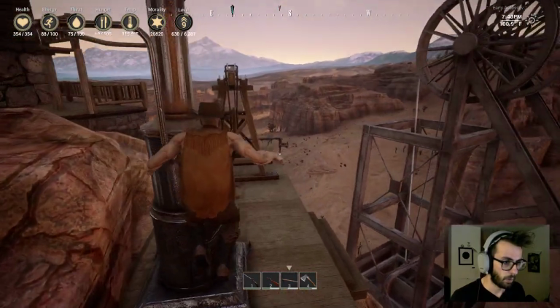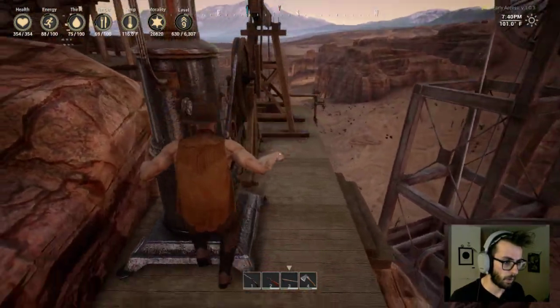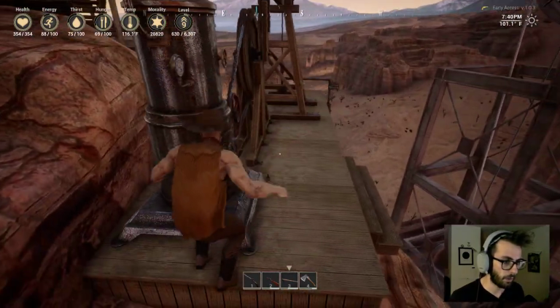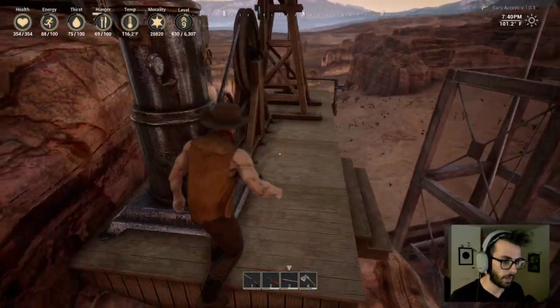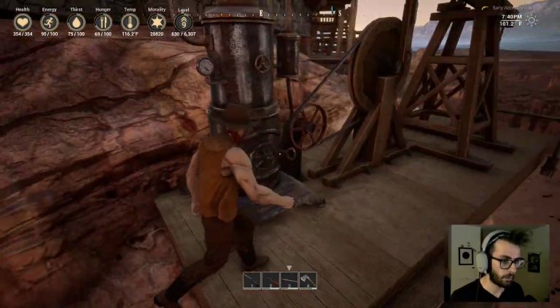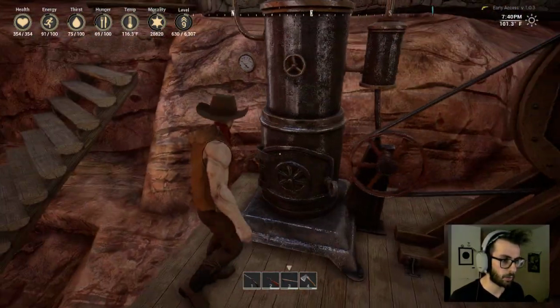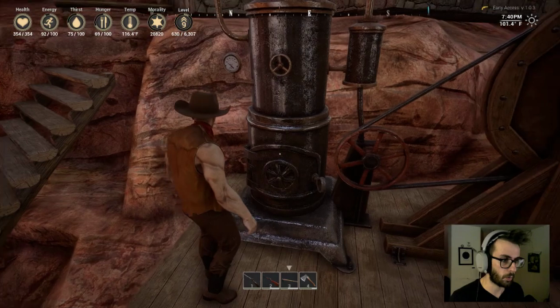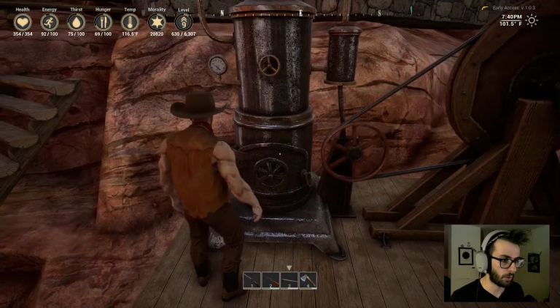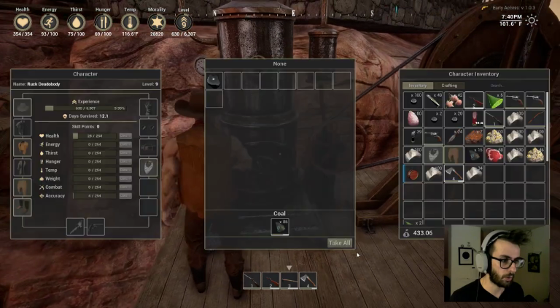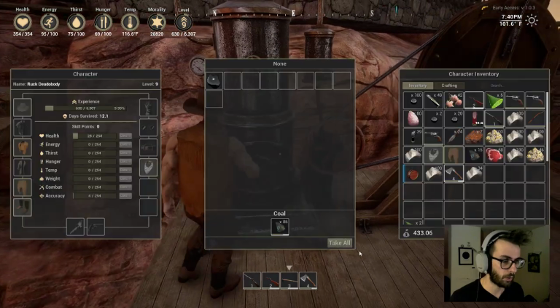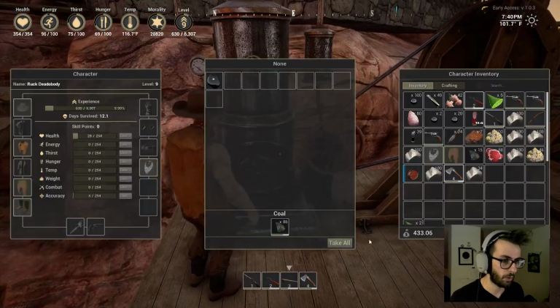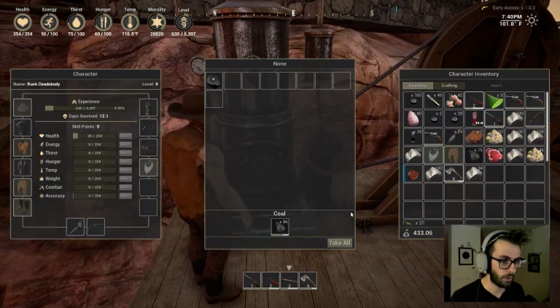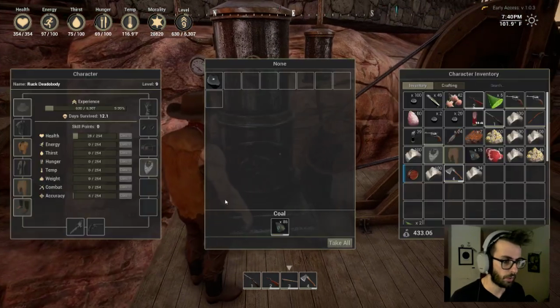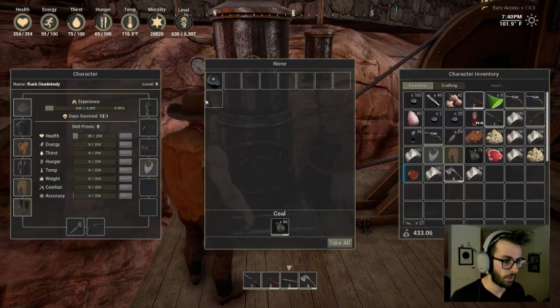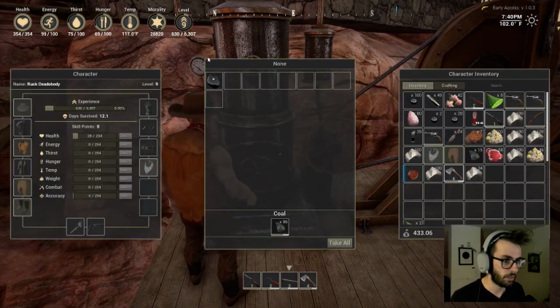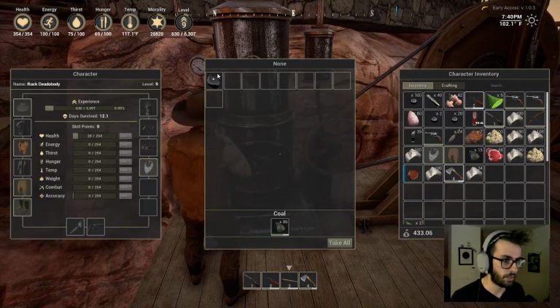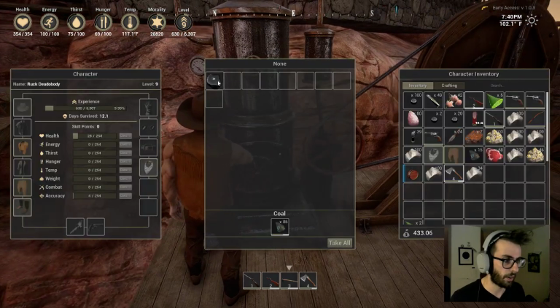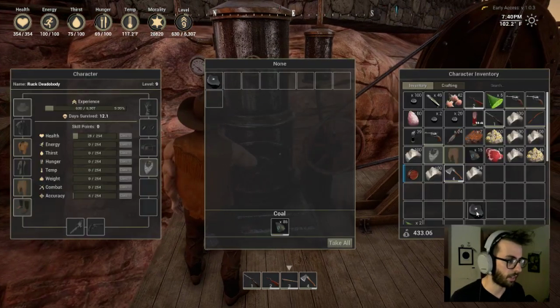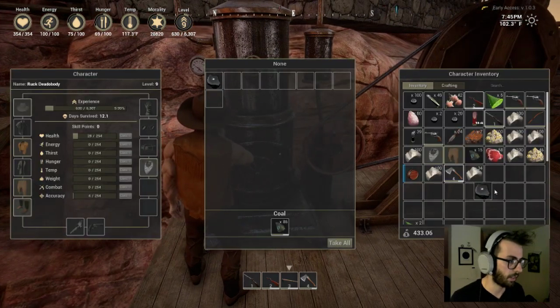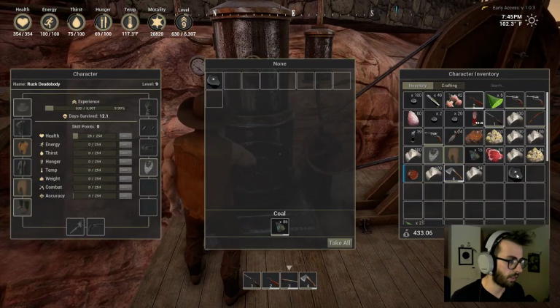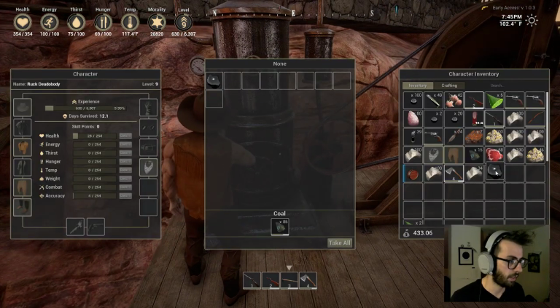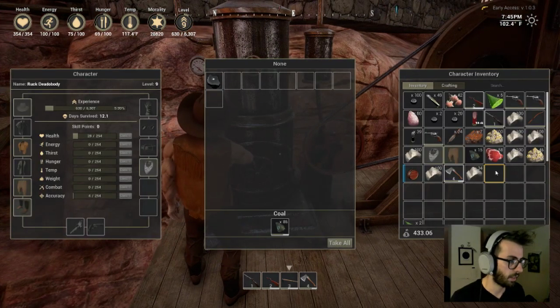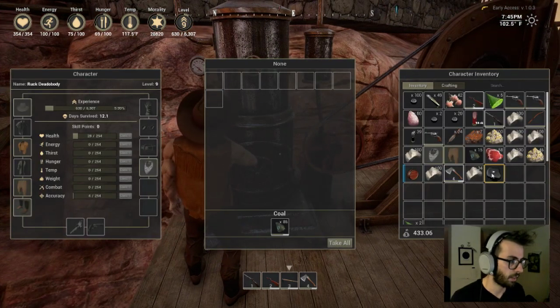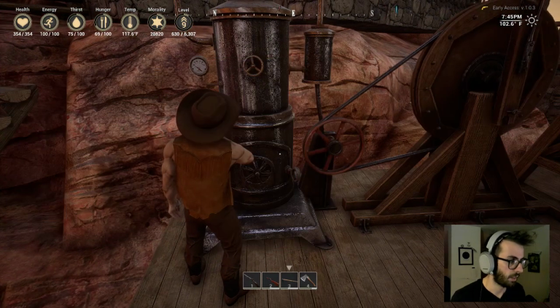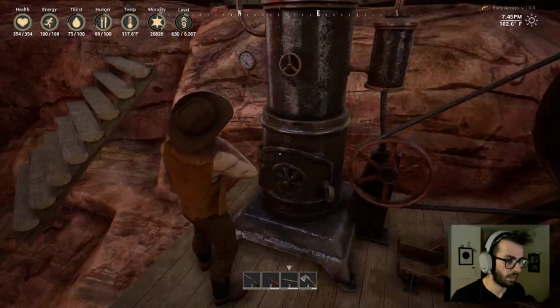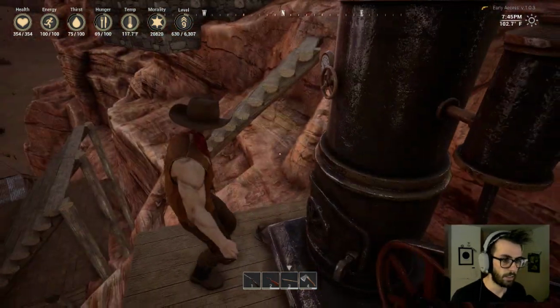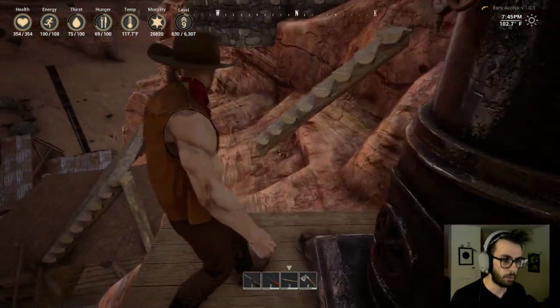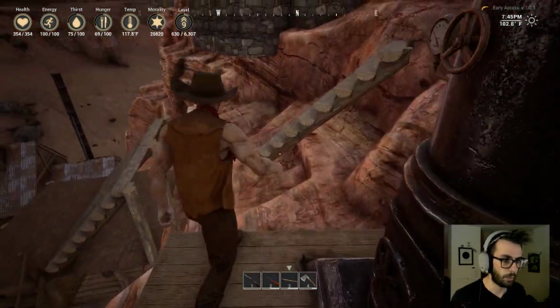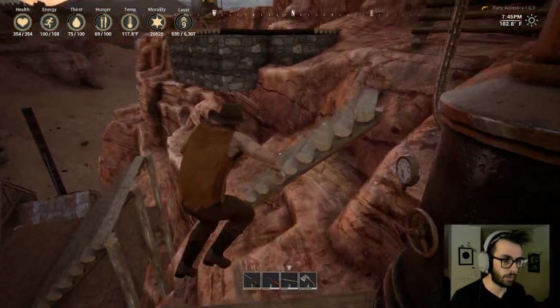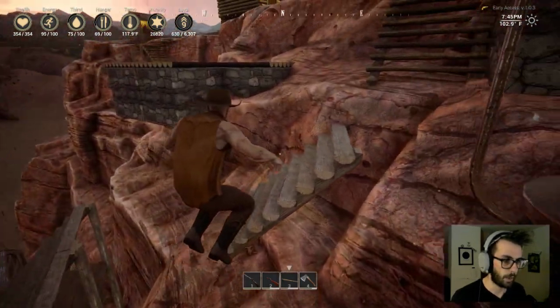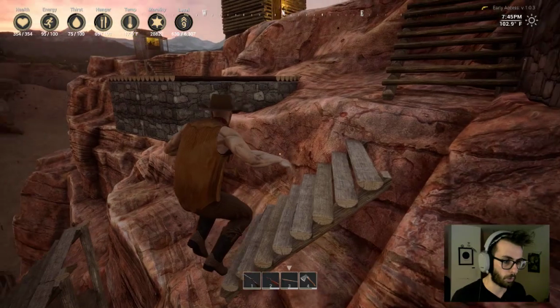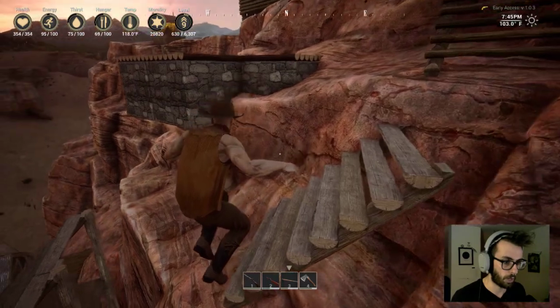Oil you get from this oil derrick, which you build at the metal workshop.